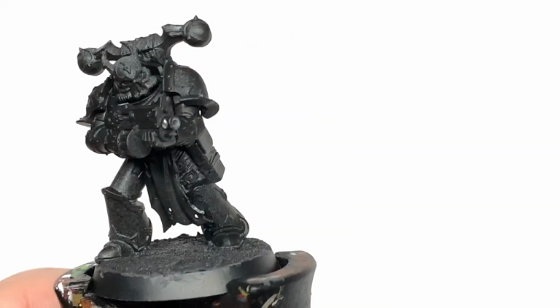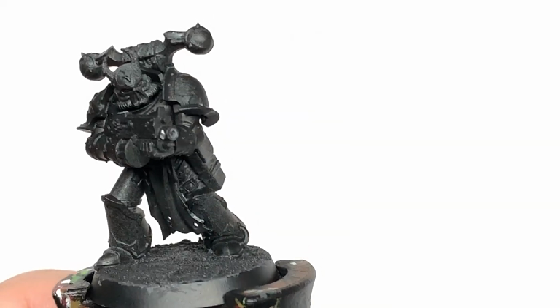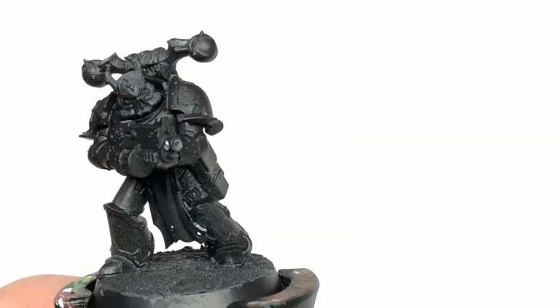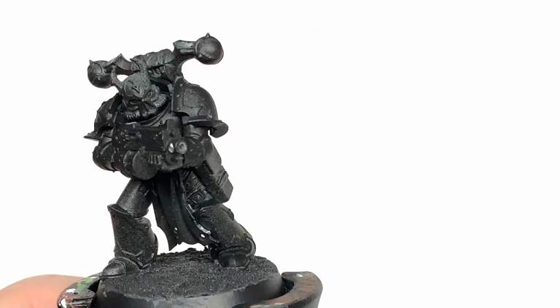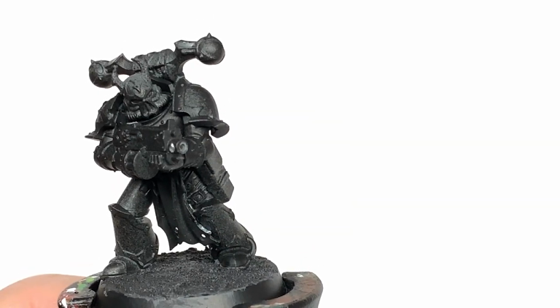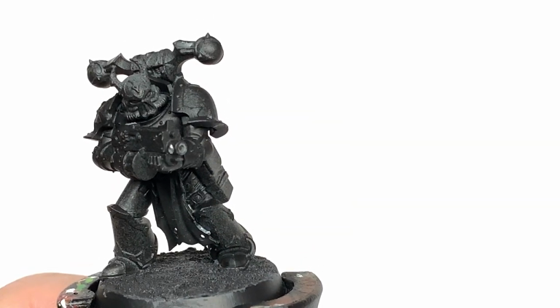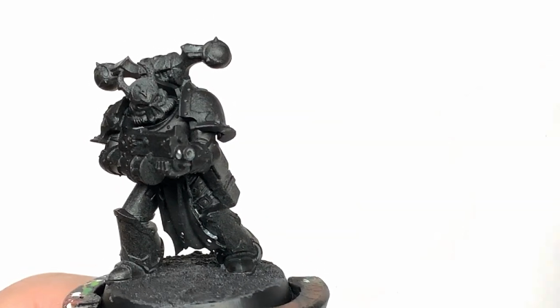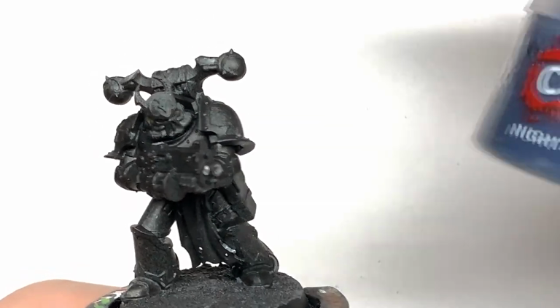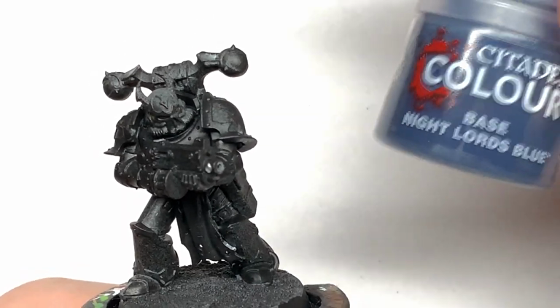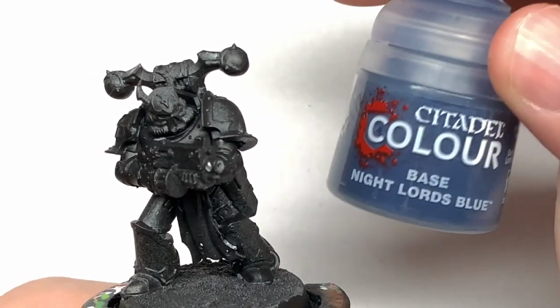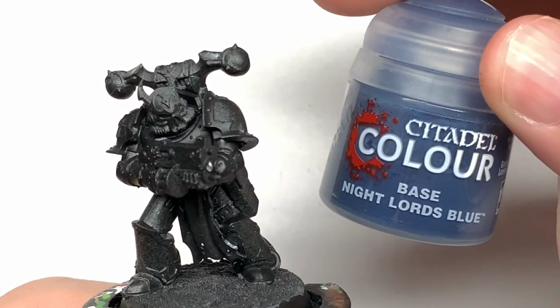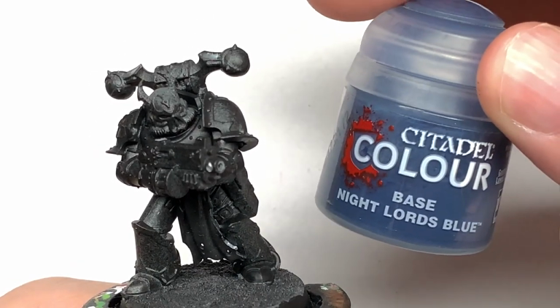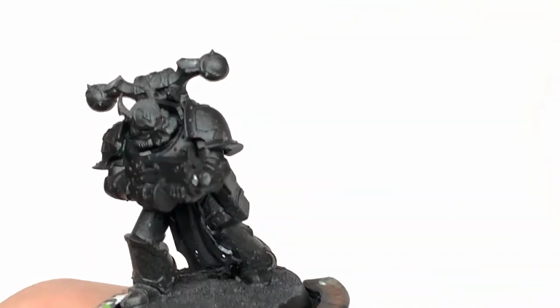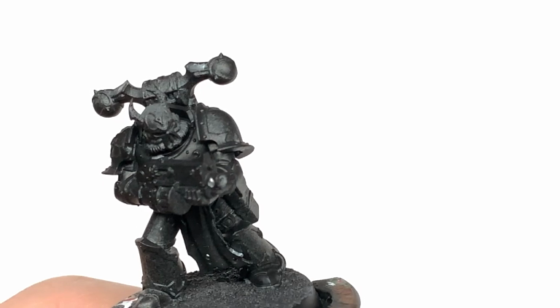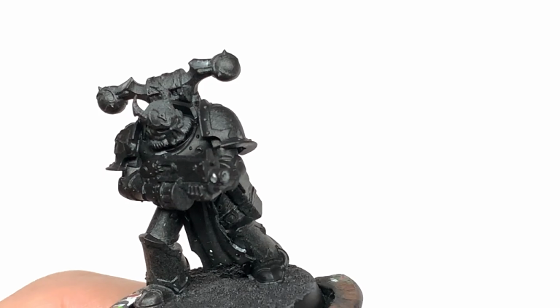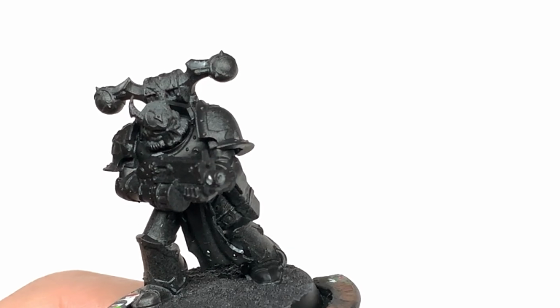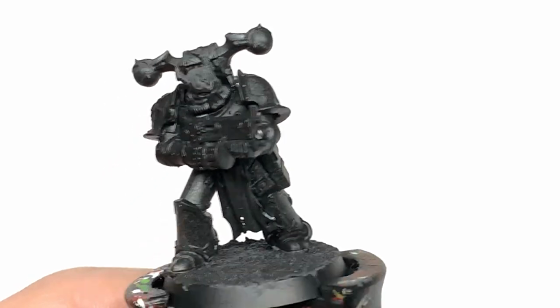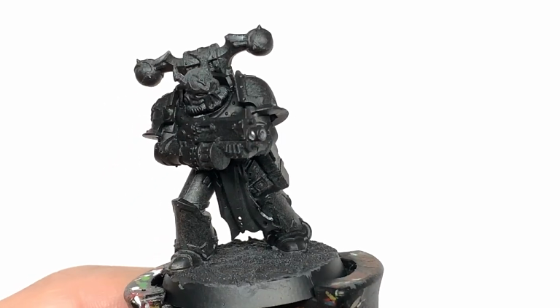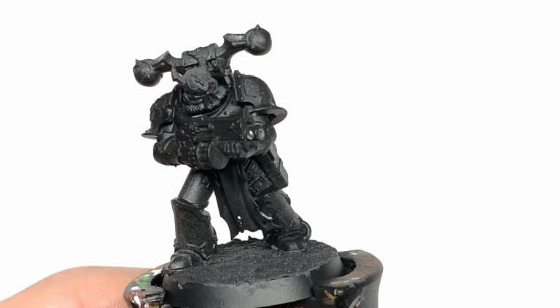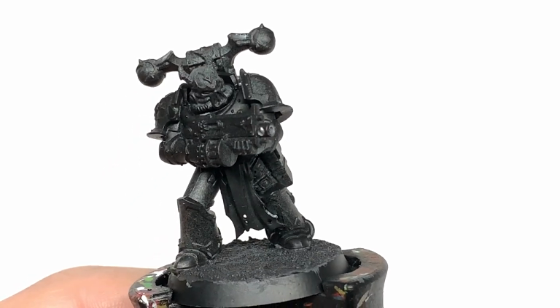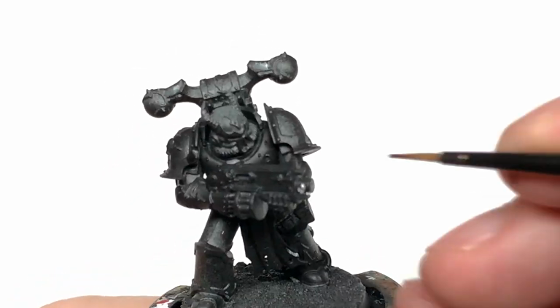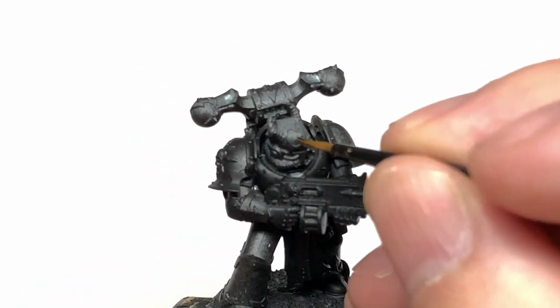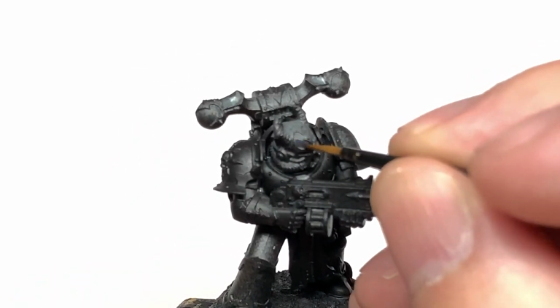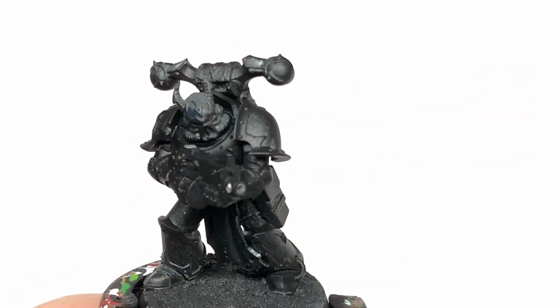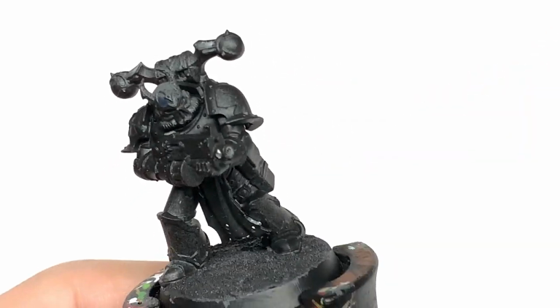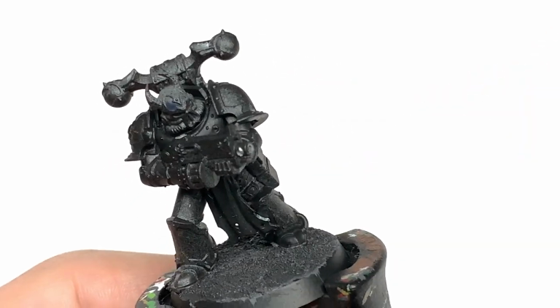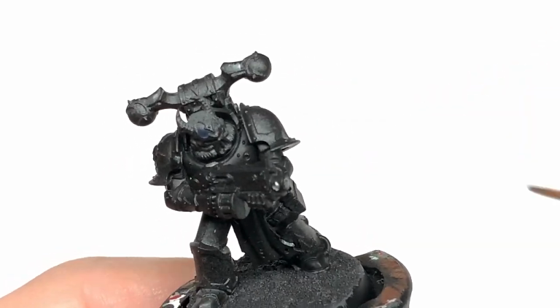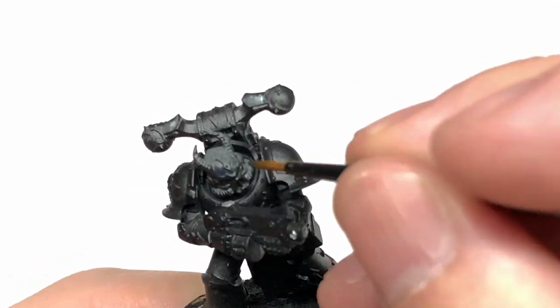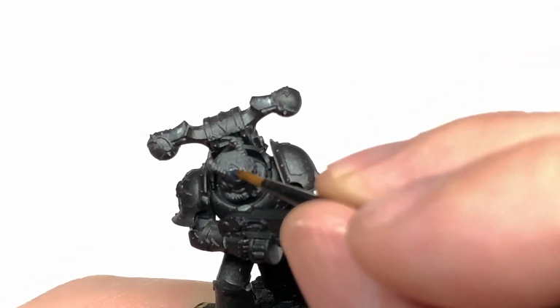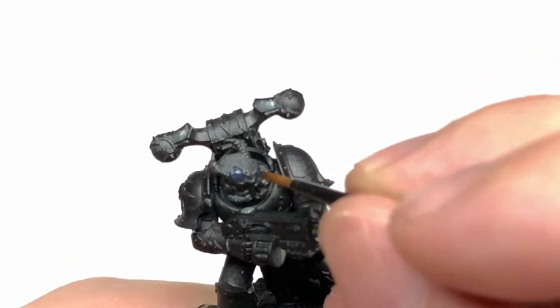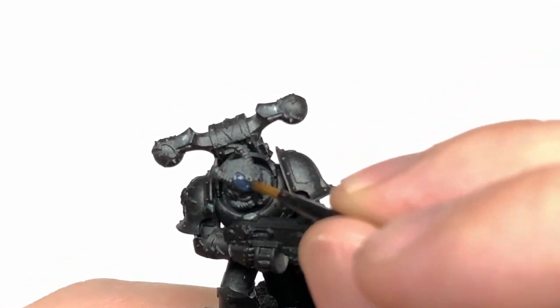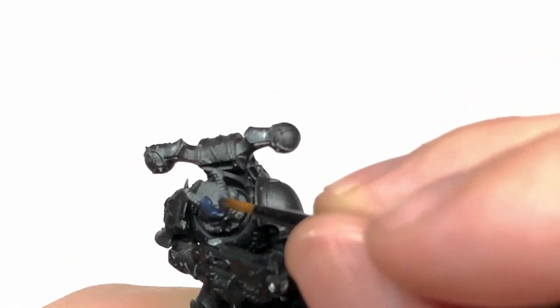First off, we're going to use some Citadel Nightlord's Blue. We're going to paint all of the armour panels on the battle plate with this.